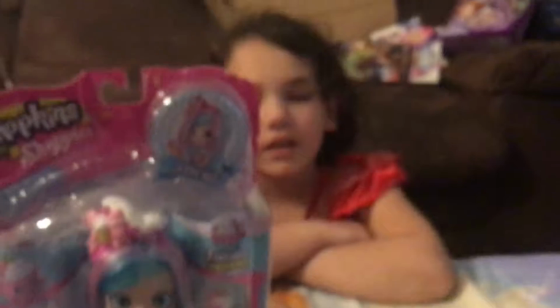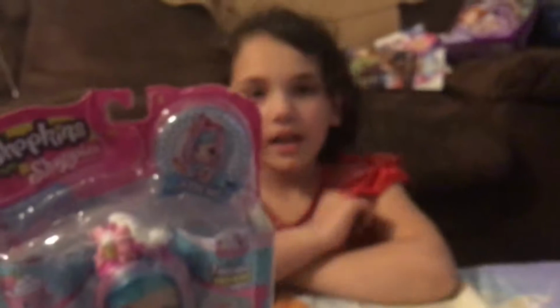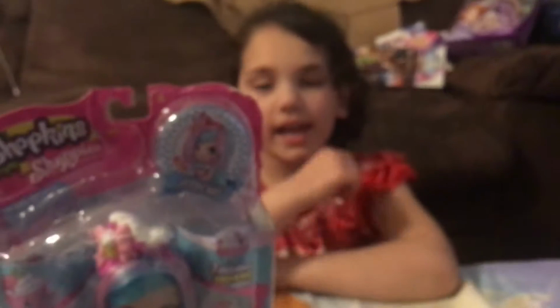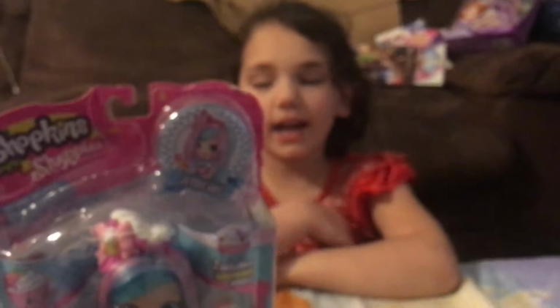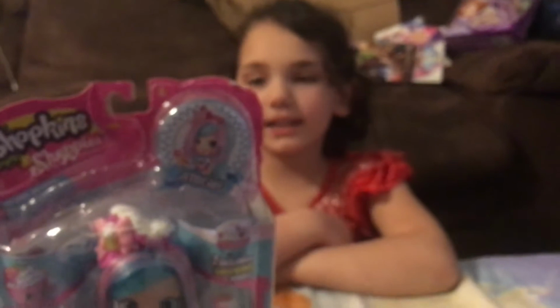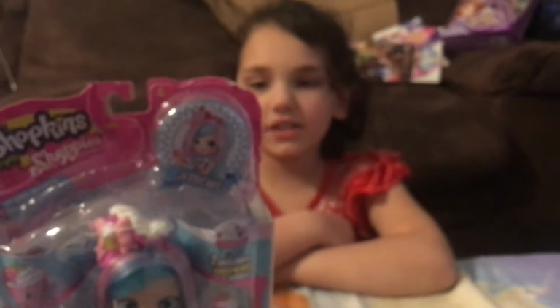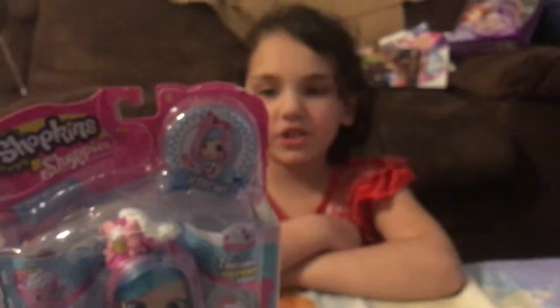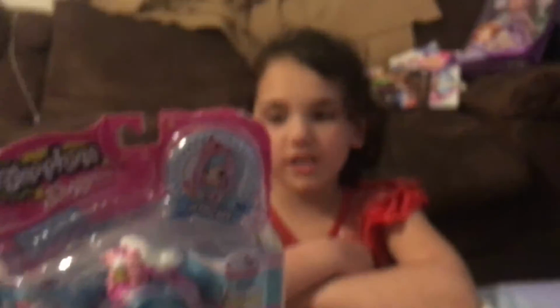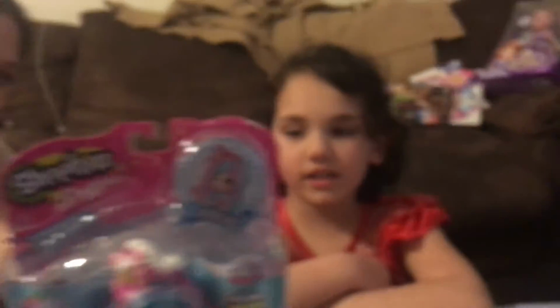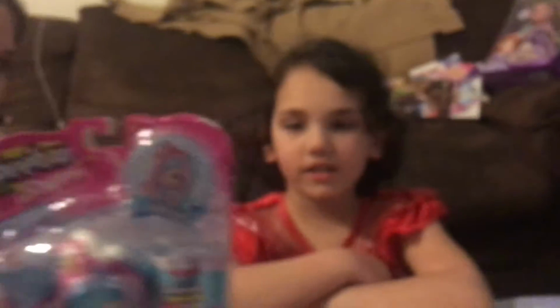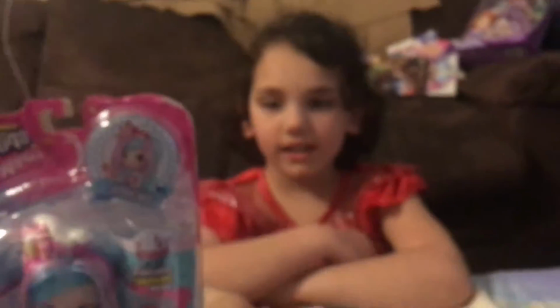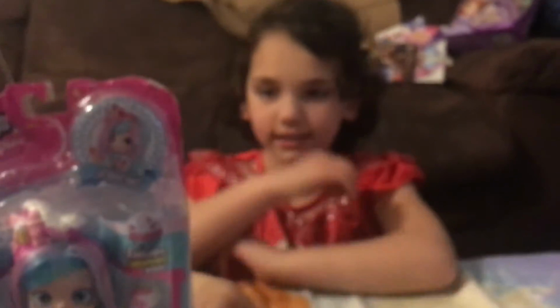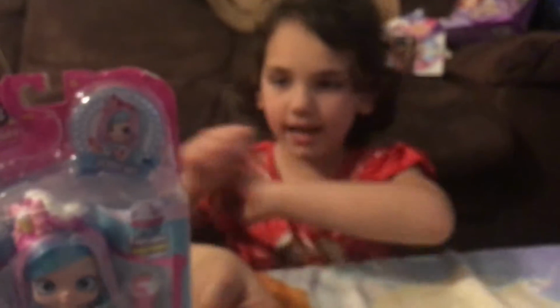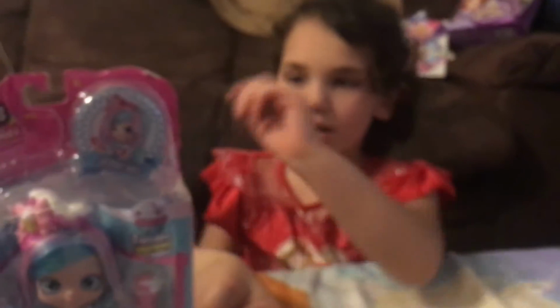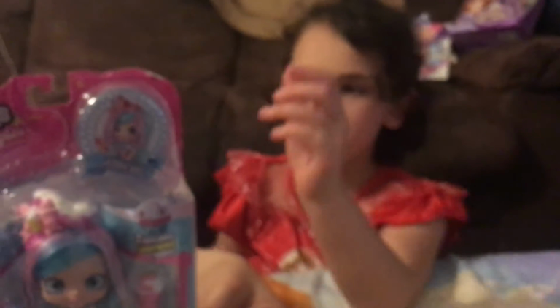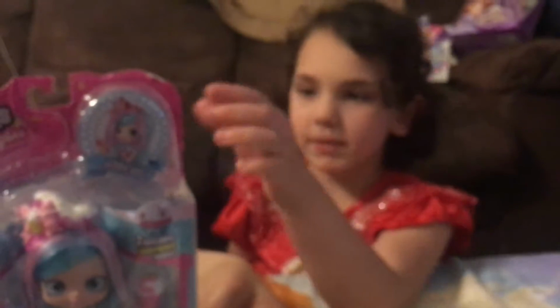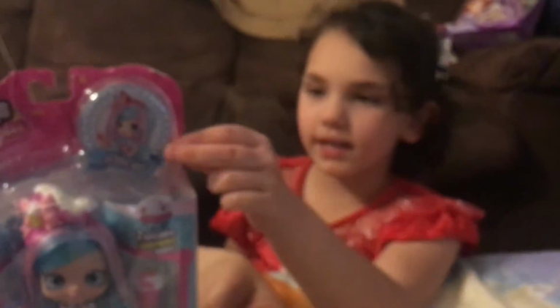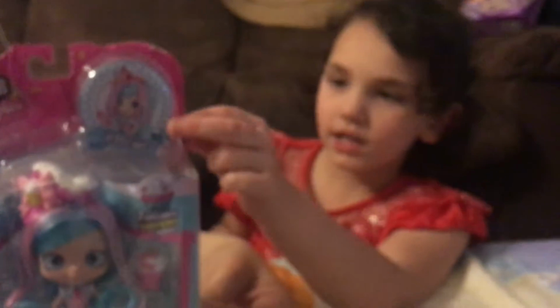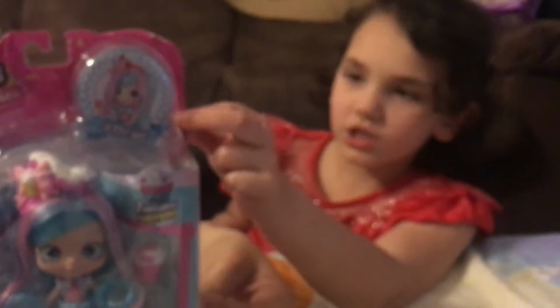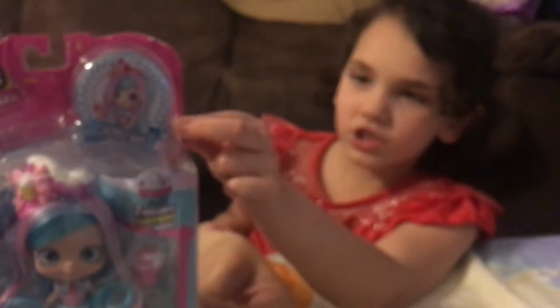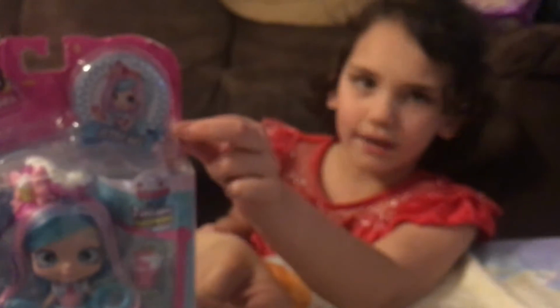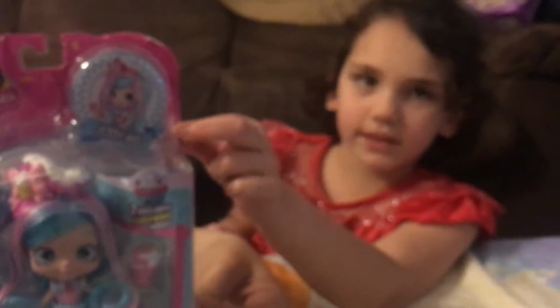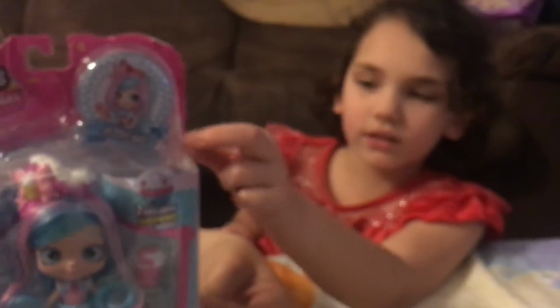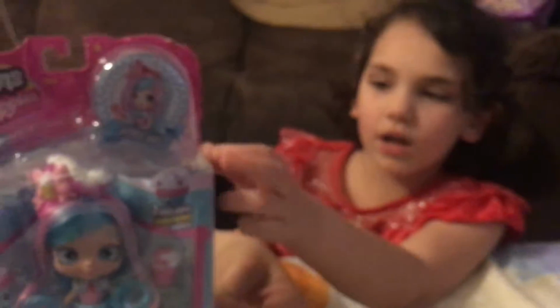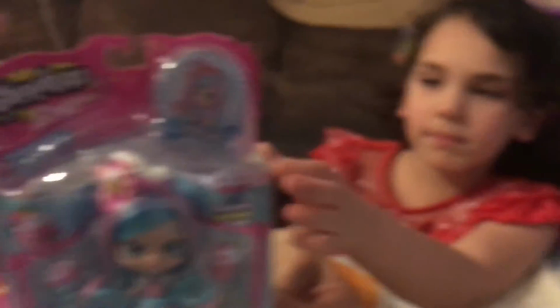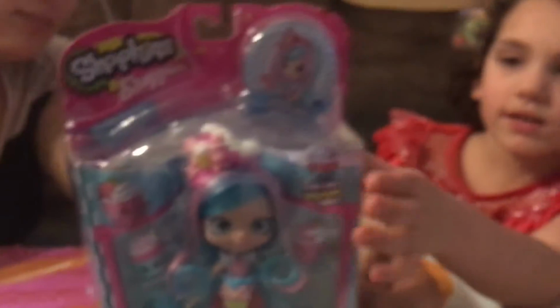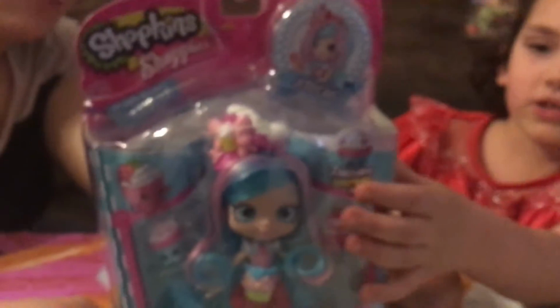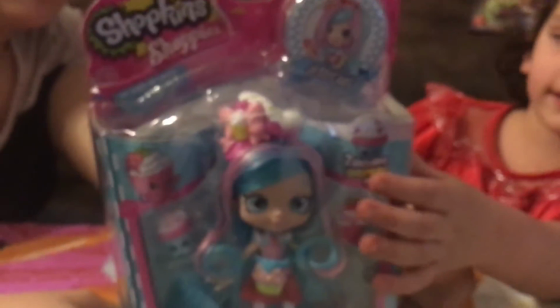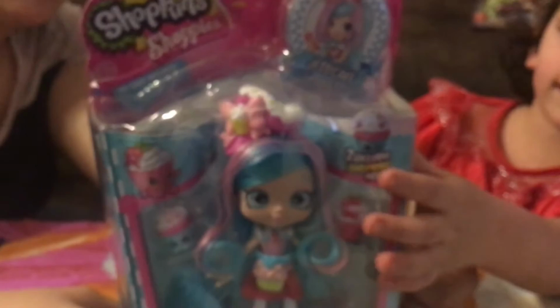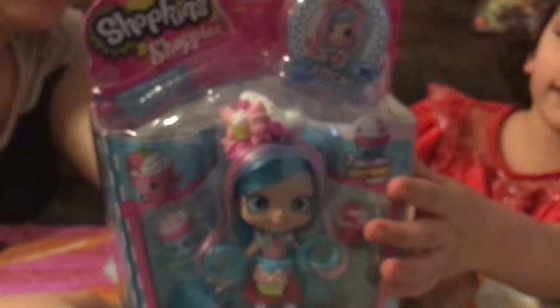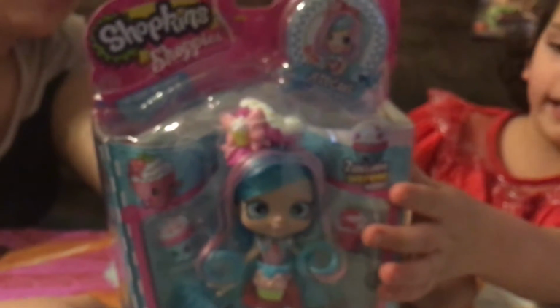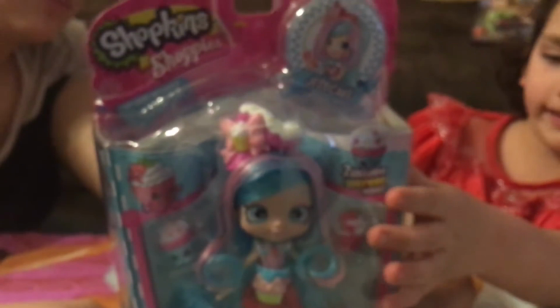Hey guys, it's Jillian here, and today we're opening Chef's Club Just a Cake.